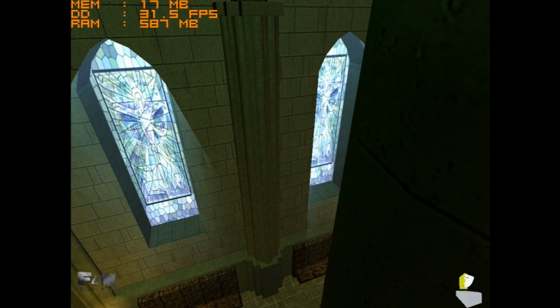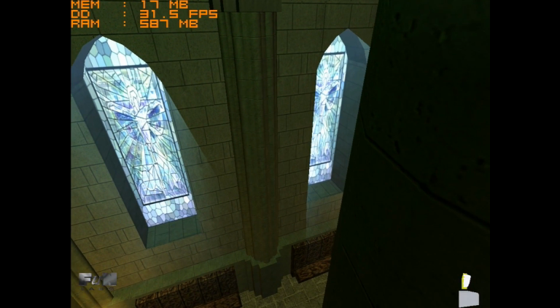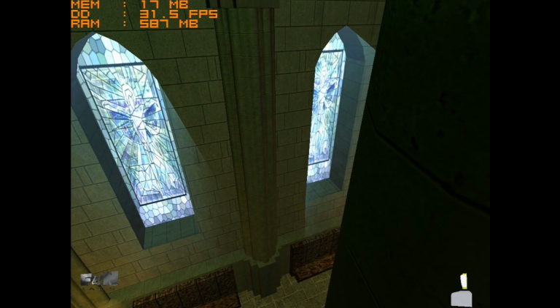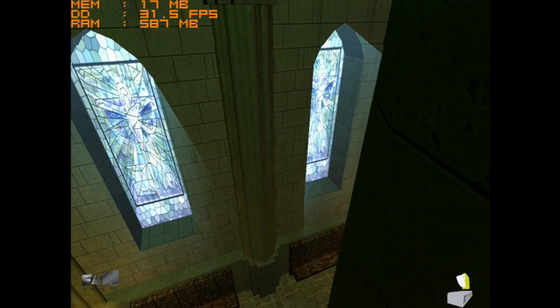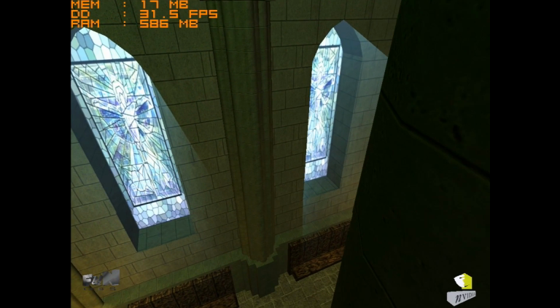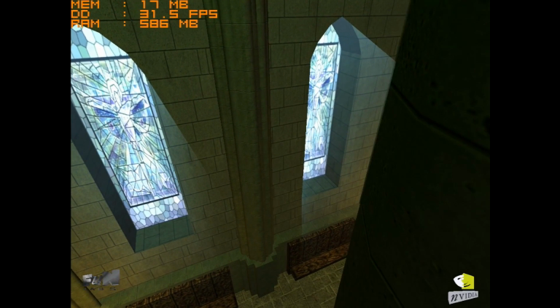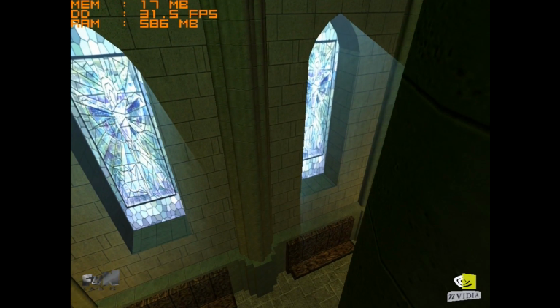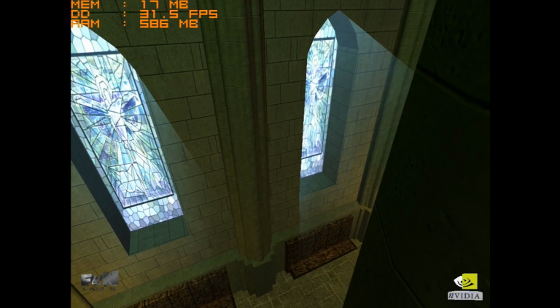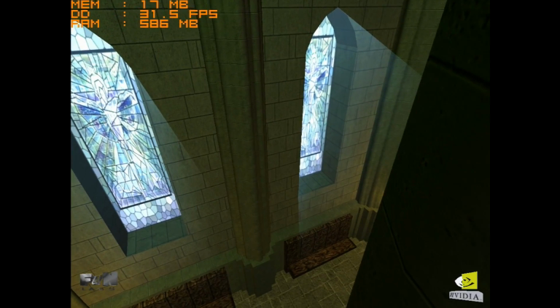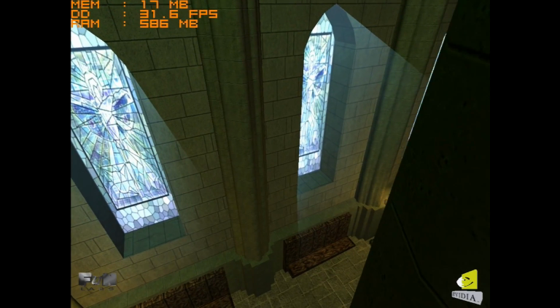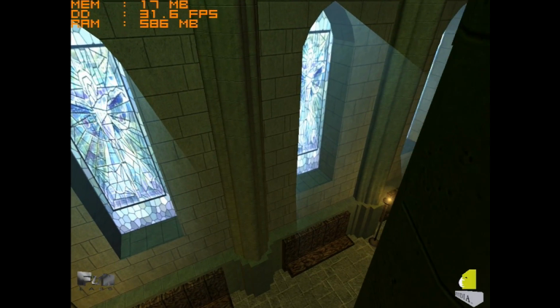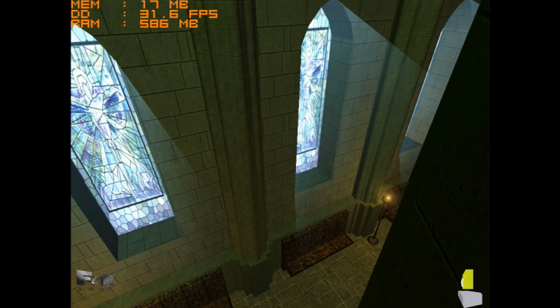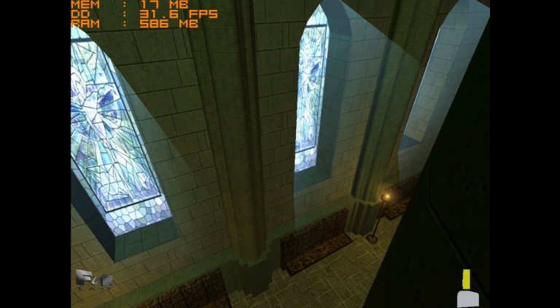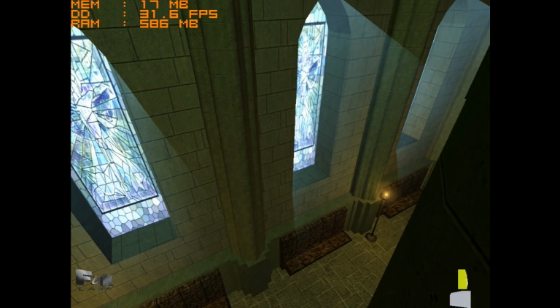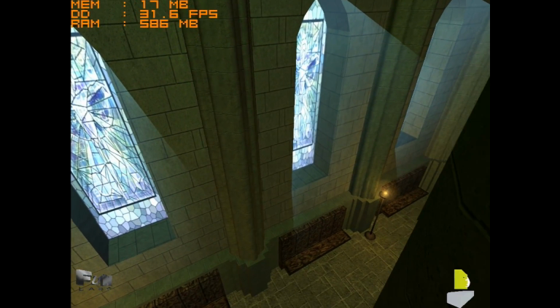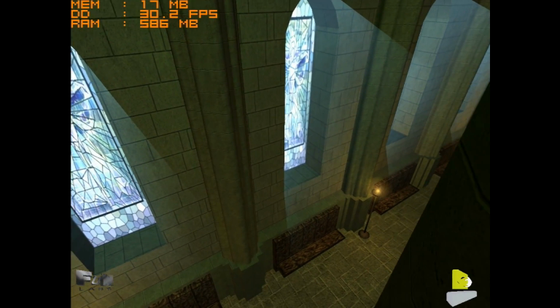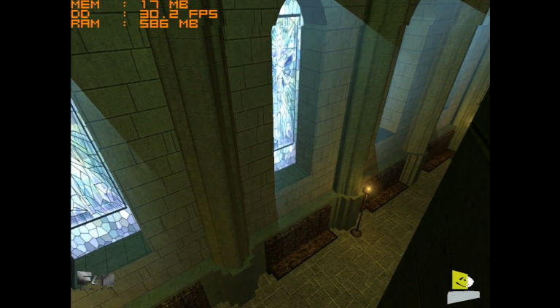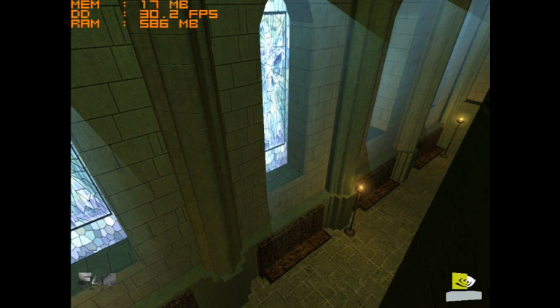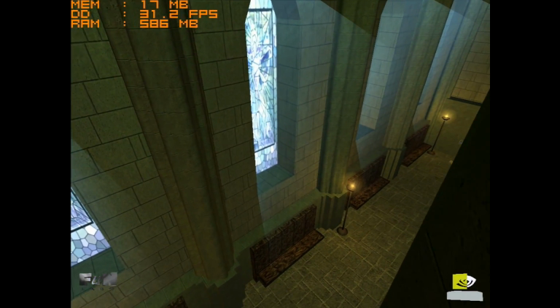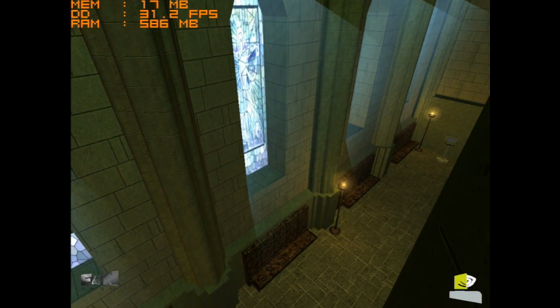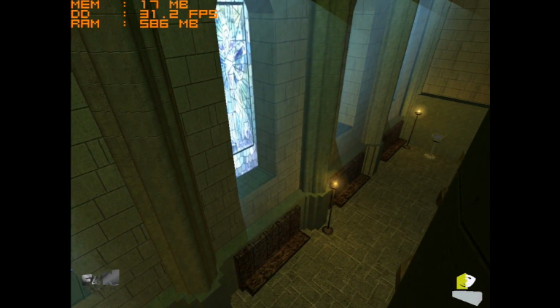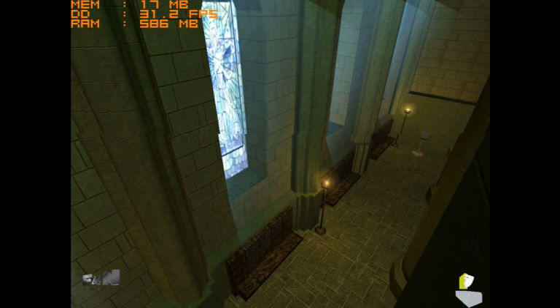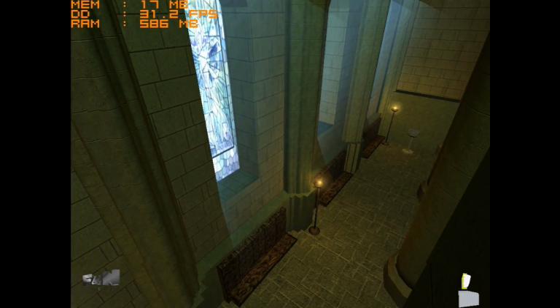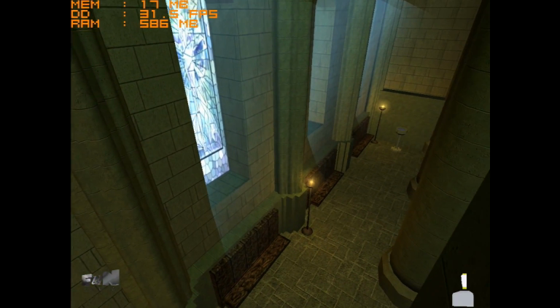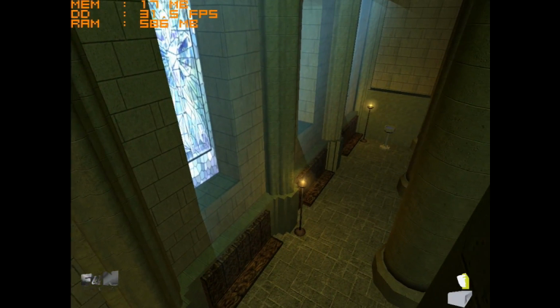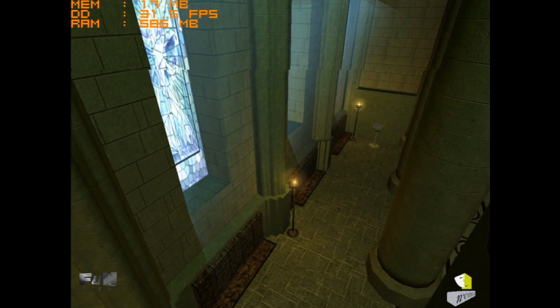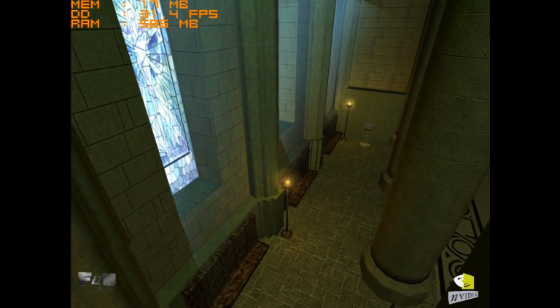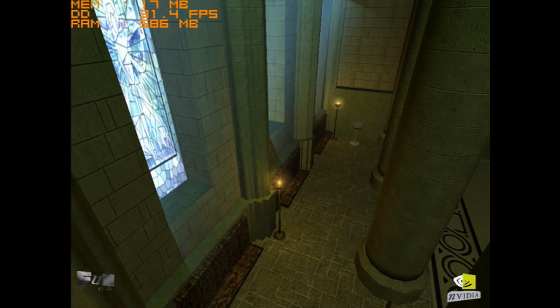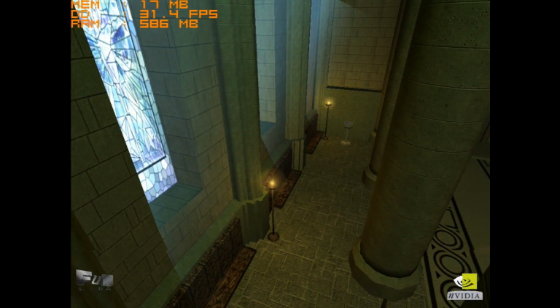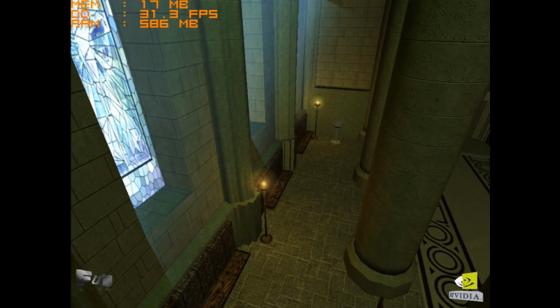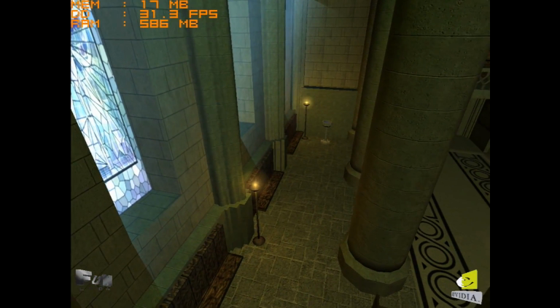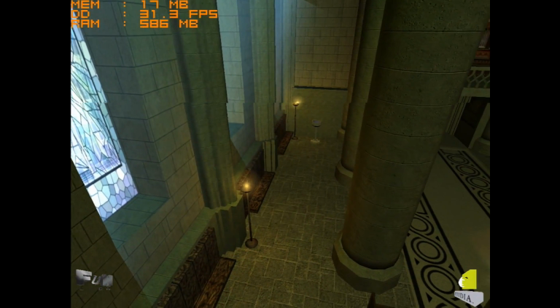Throughout the video you could also see some Nvidia tech demos from back in the day. They all run at 1024x768.